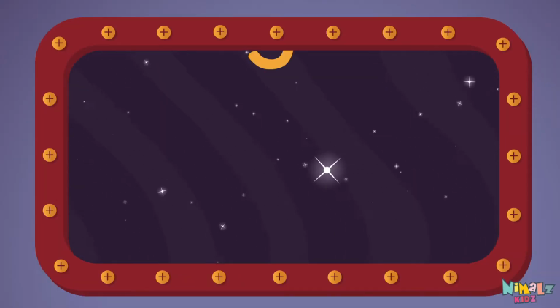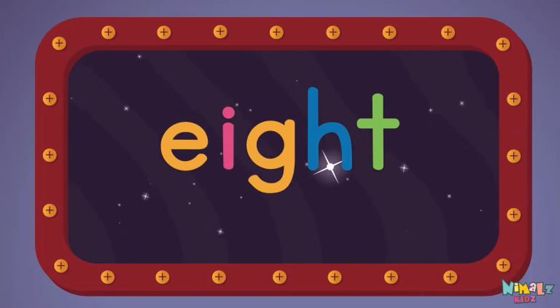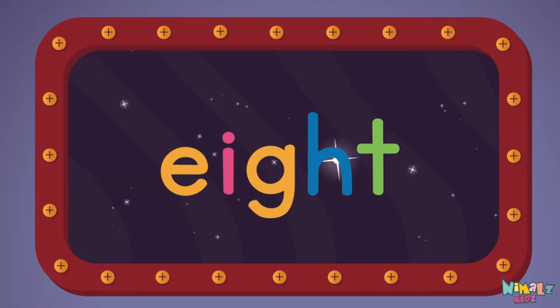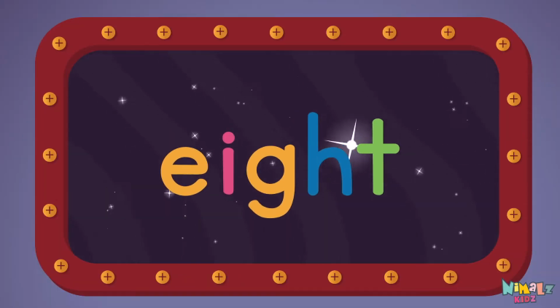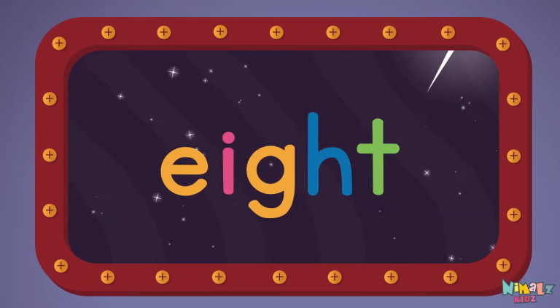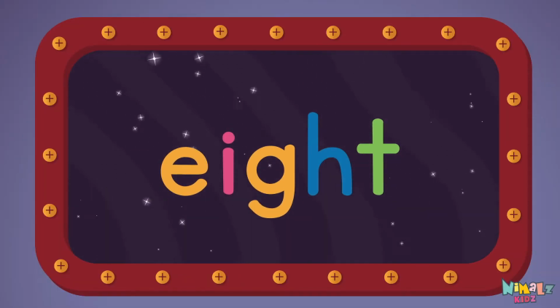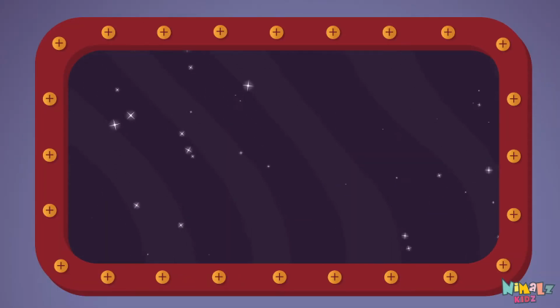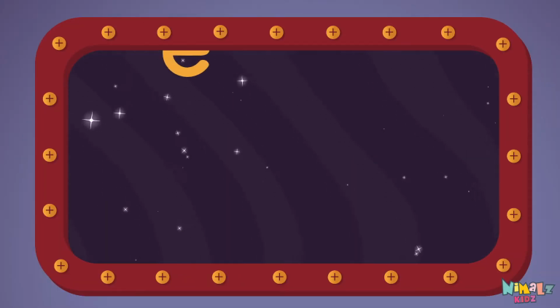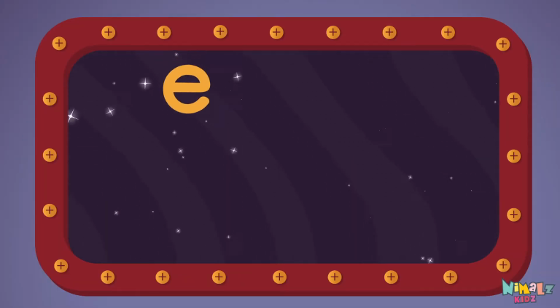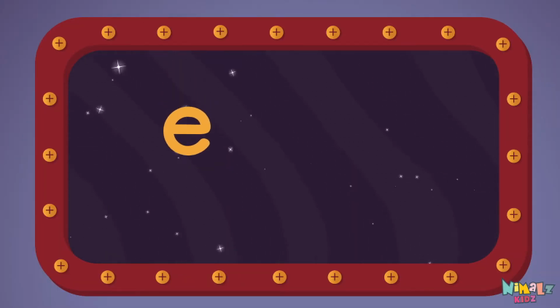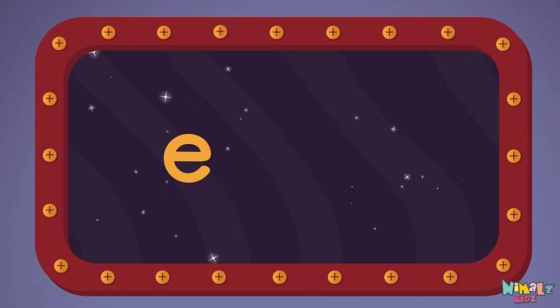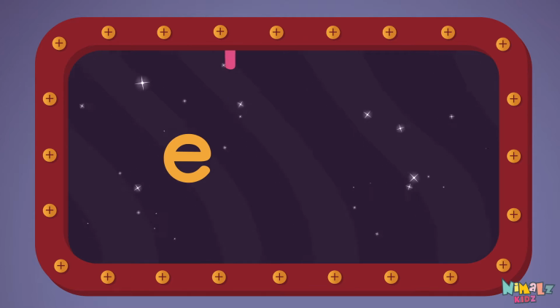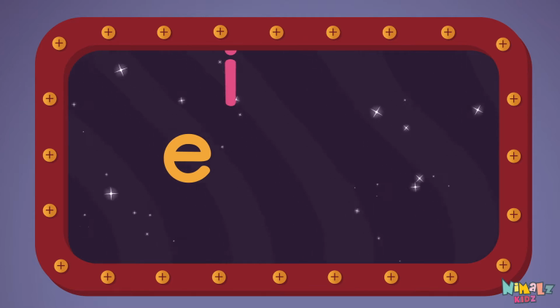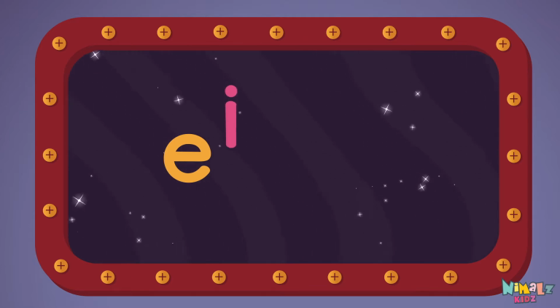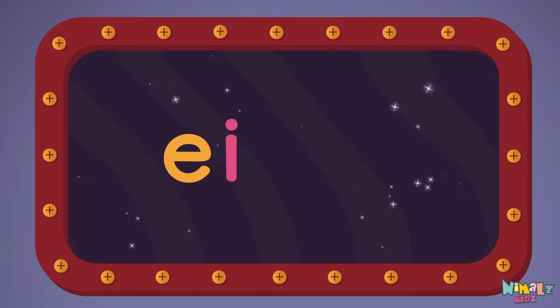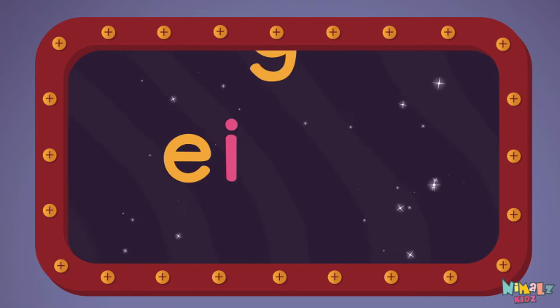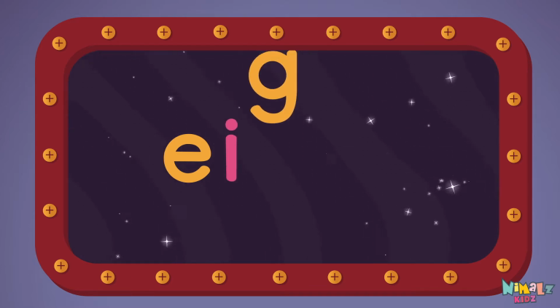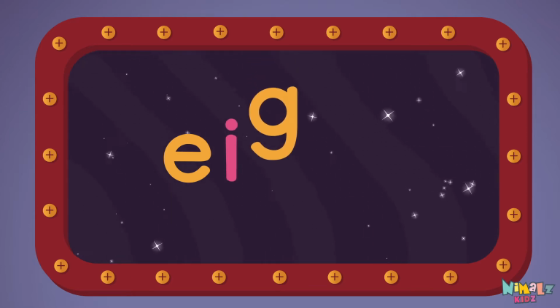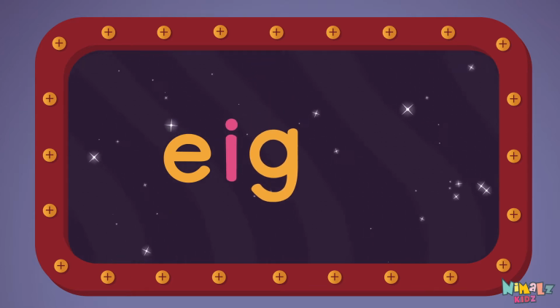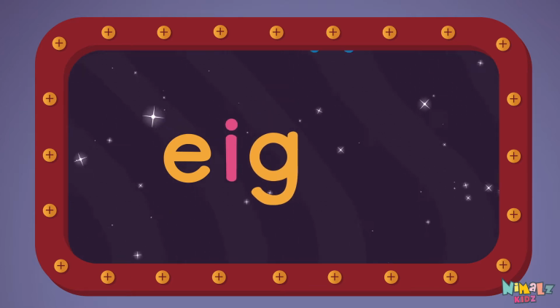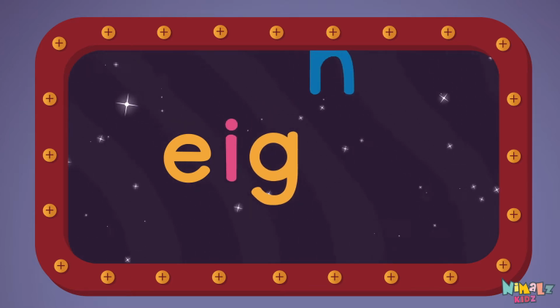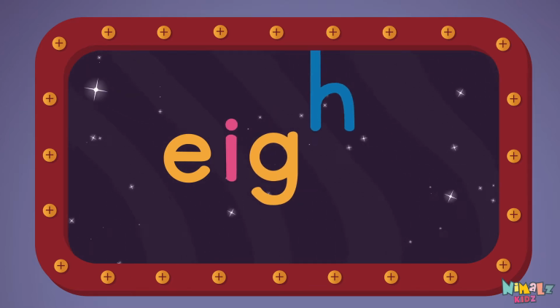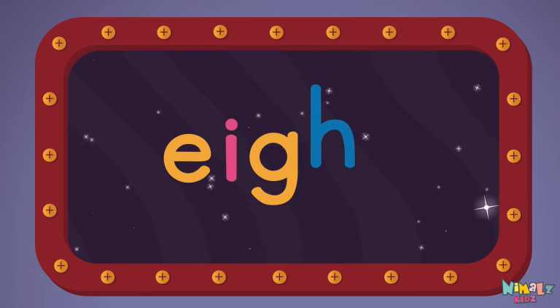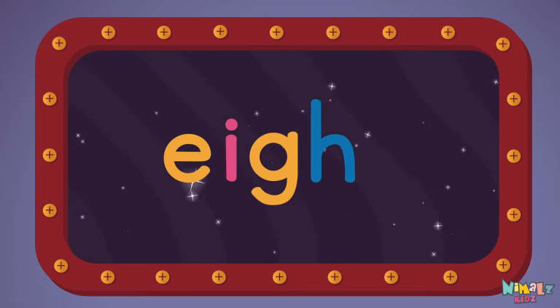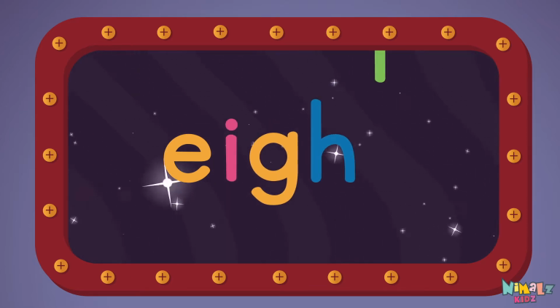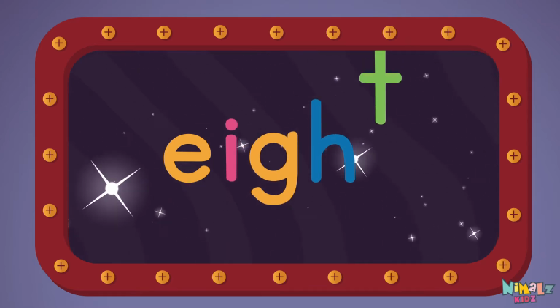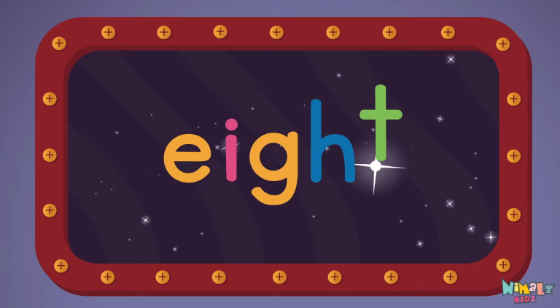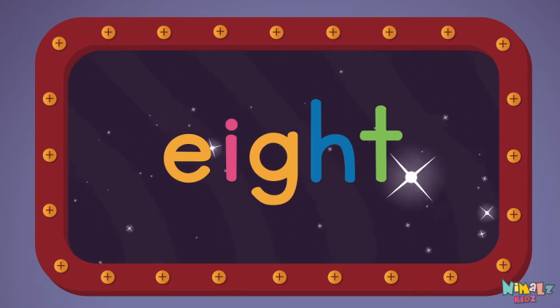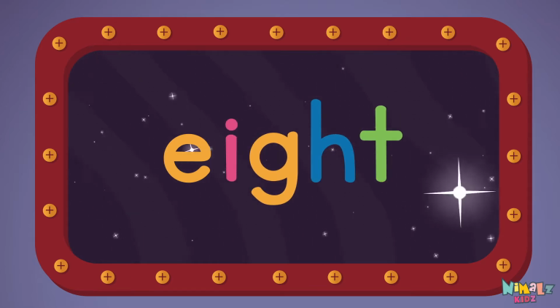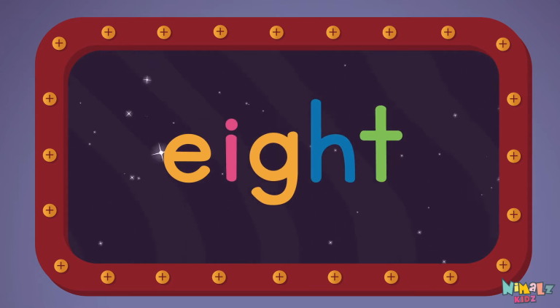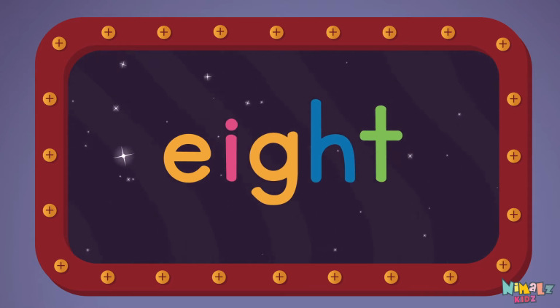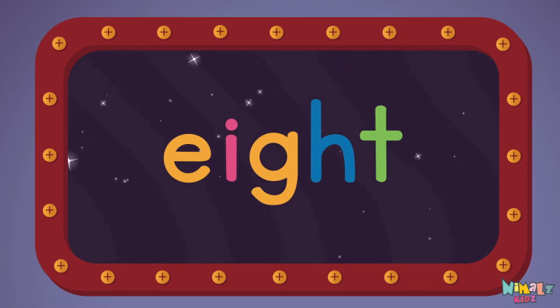We're gonna learn the sight word eight. E-I-G-H-T. Eight!